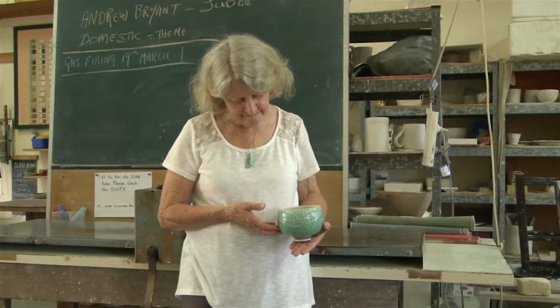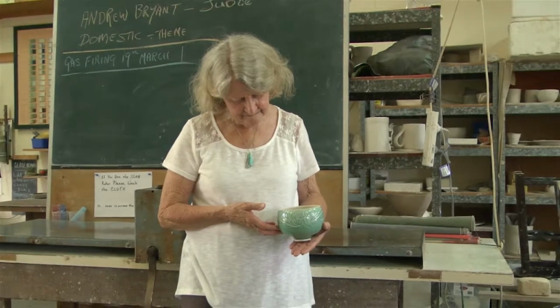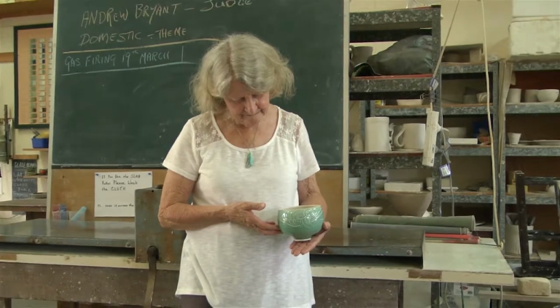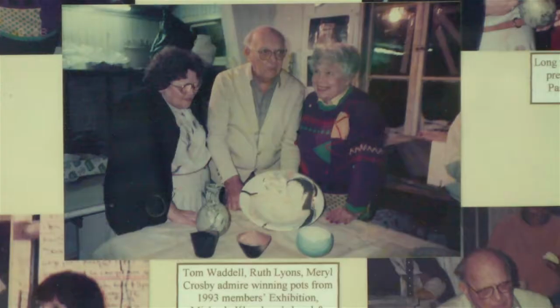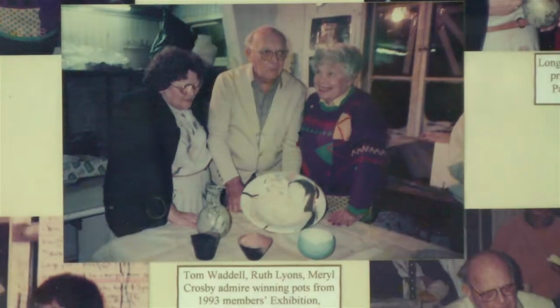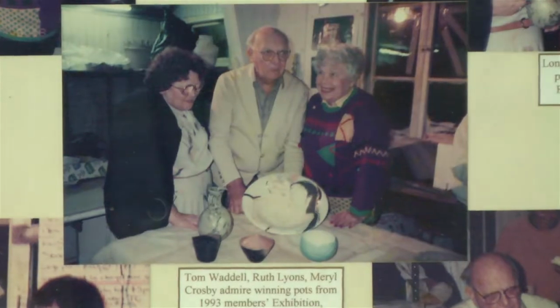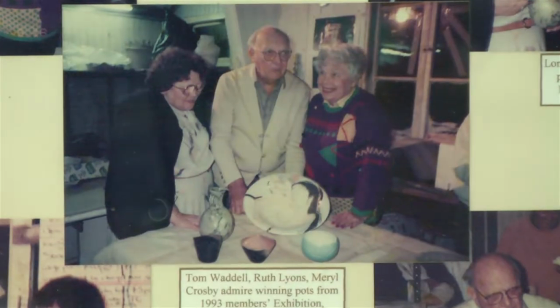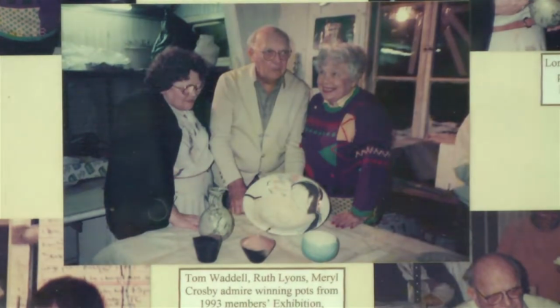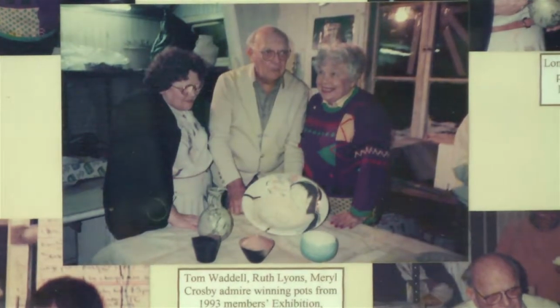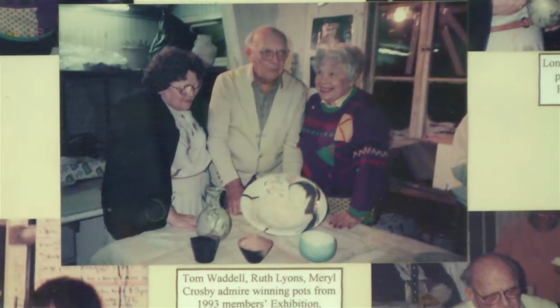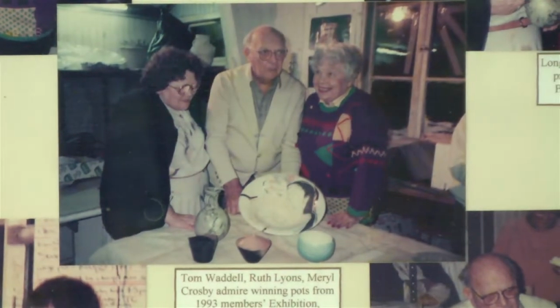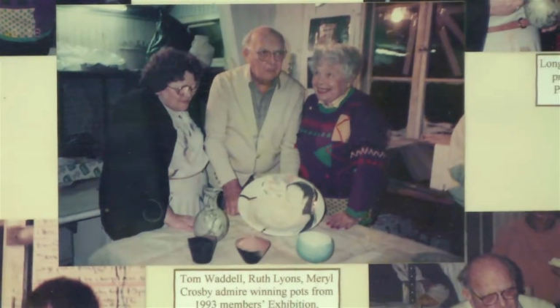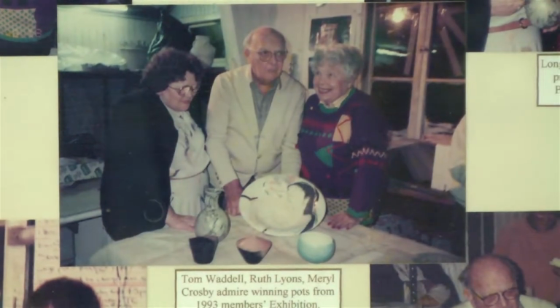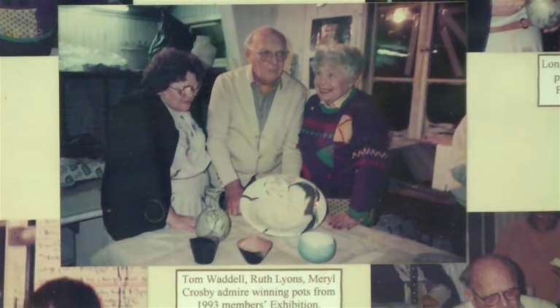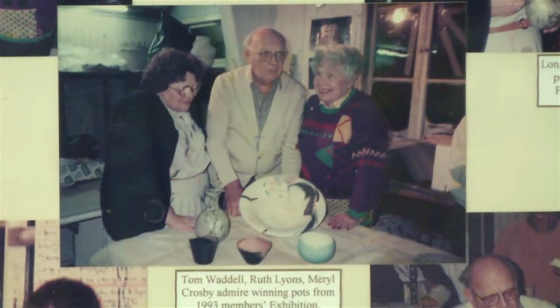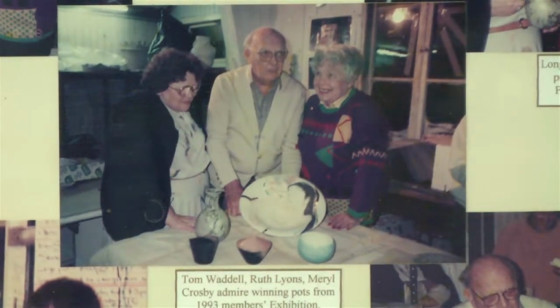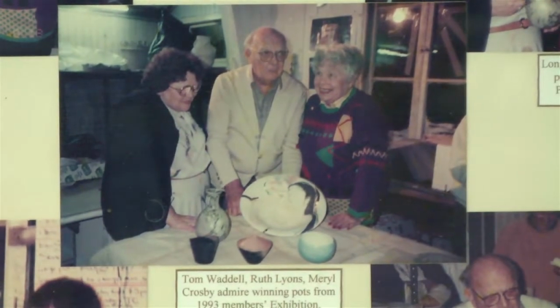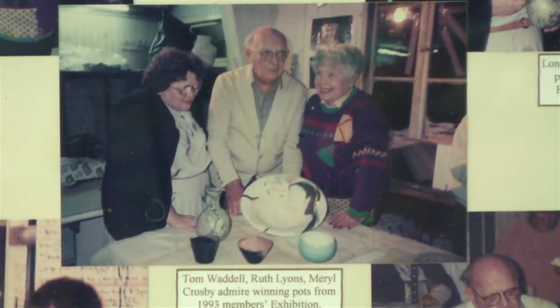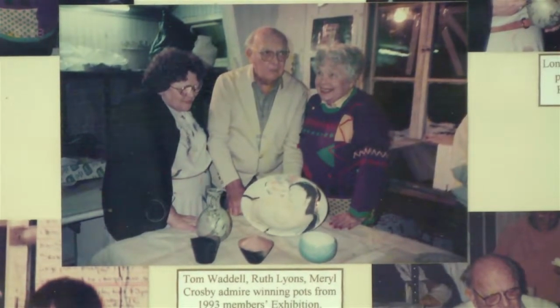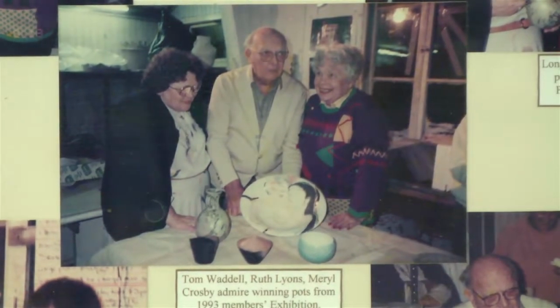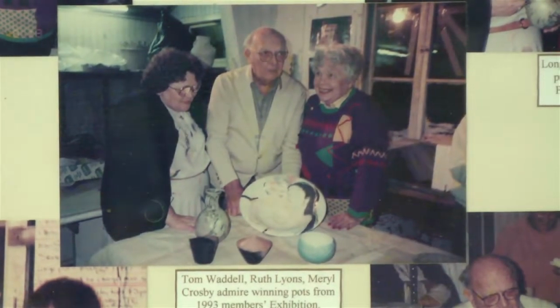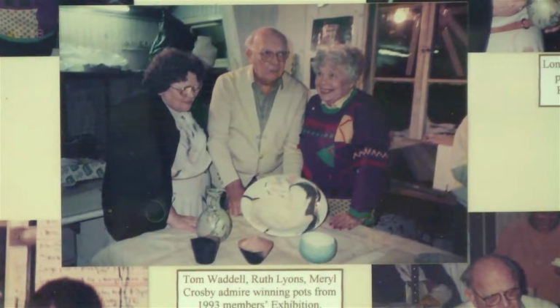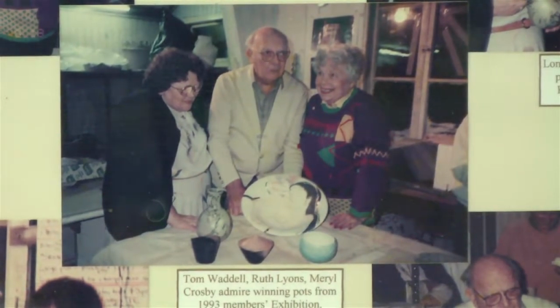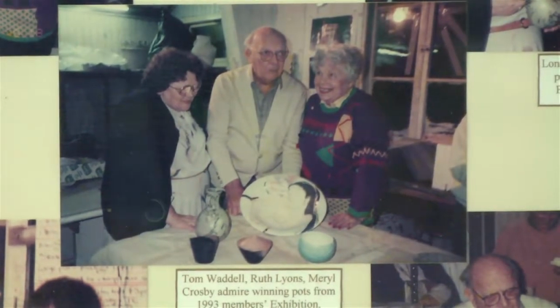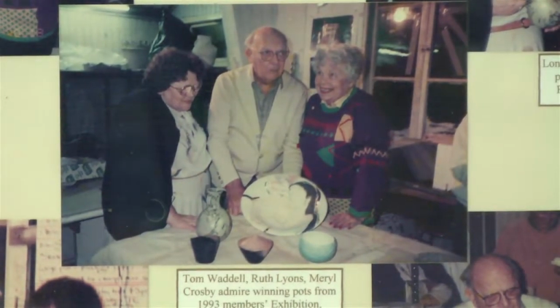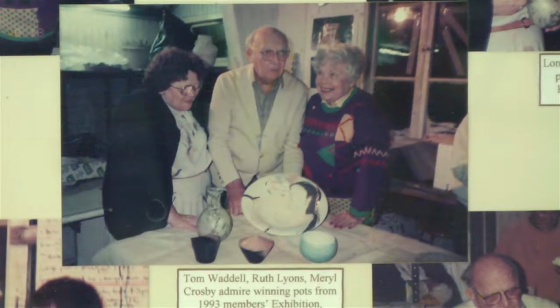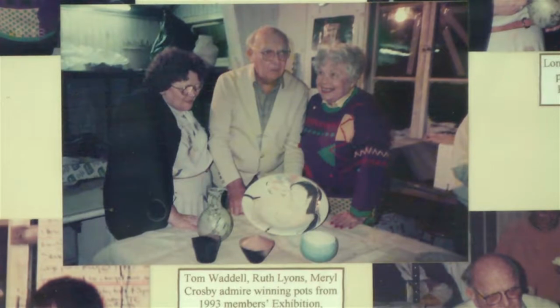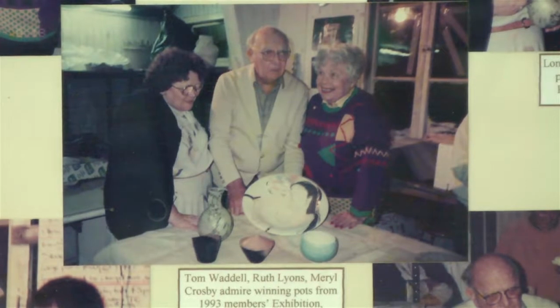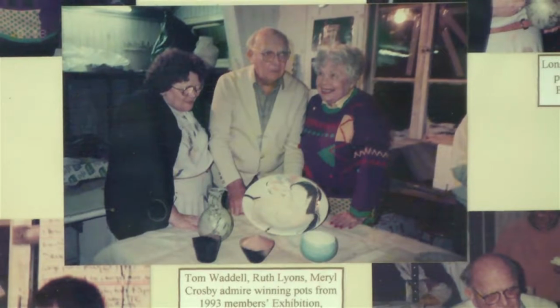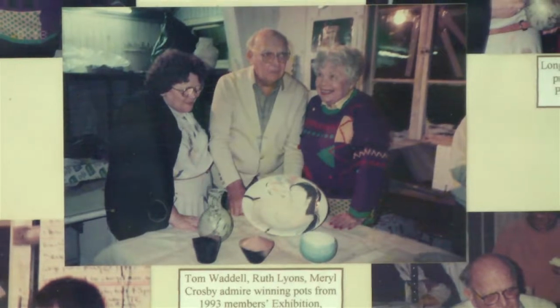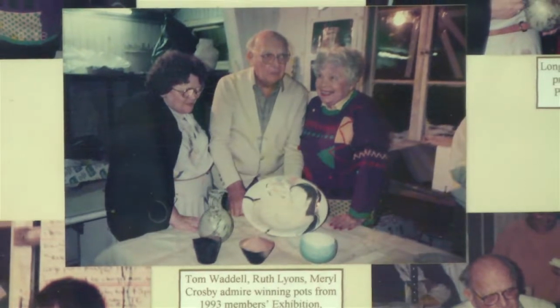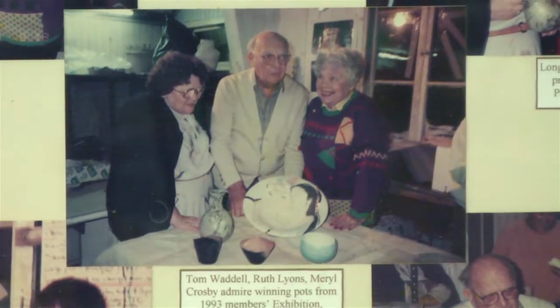It was made by one of our very, very early members in 1977, and her name was Ruth Lyons.